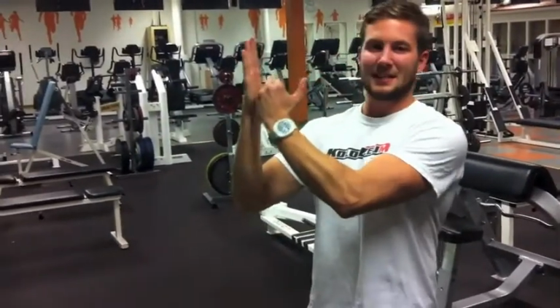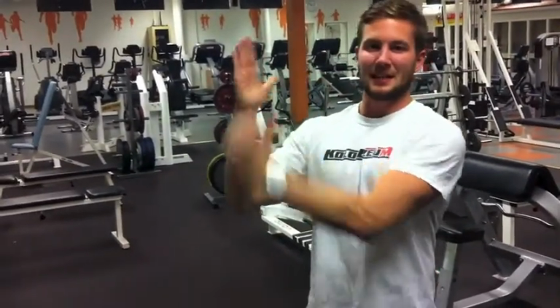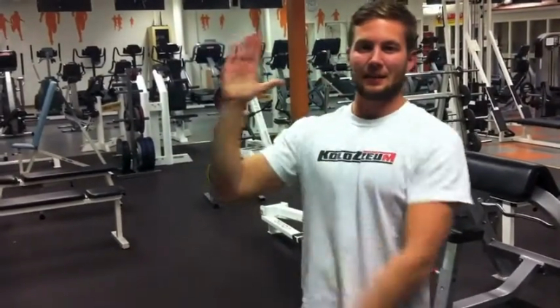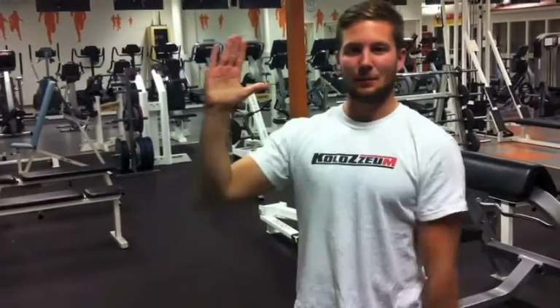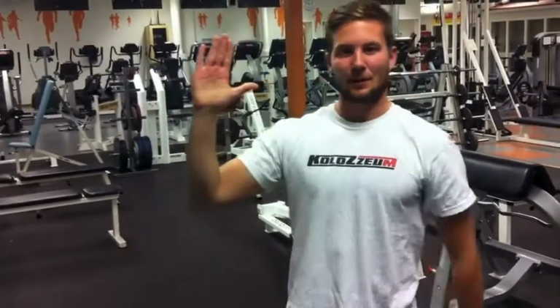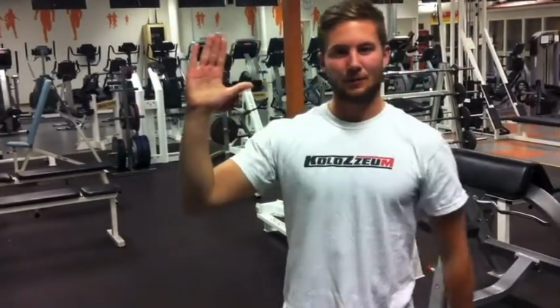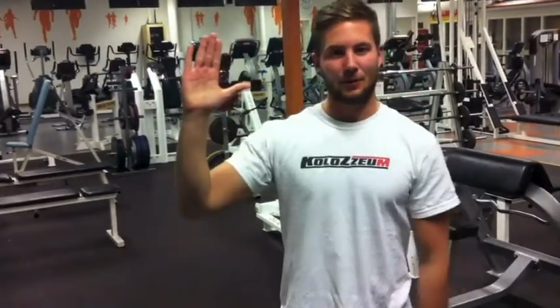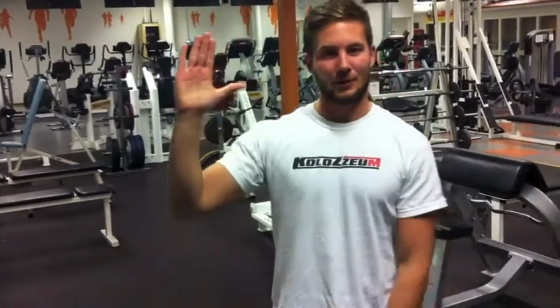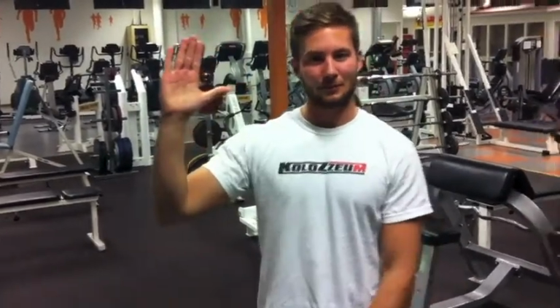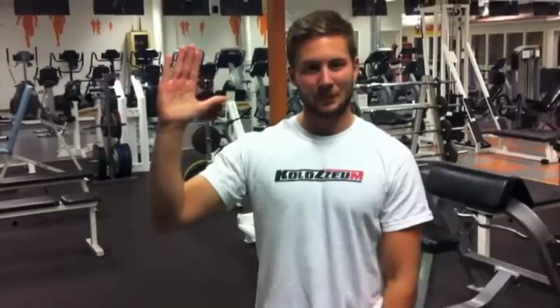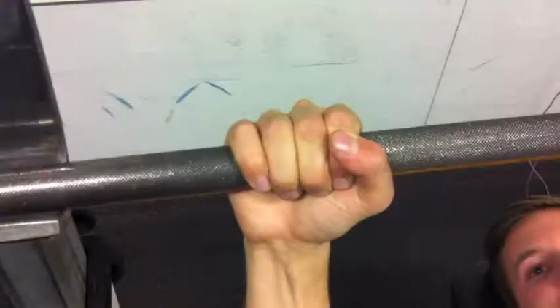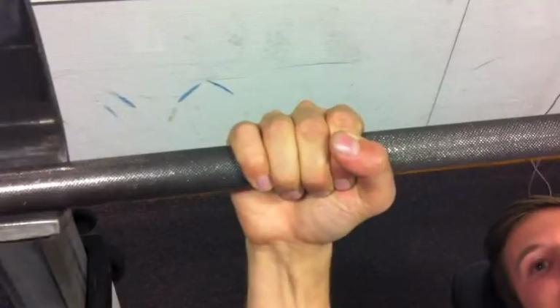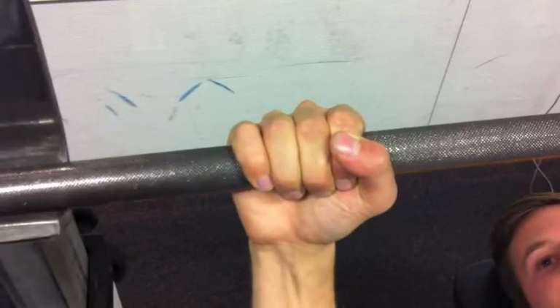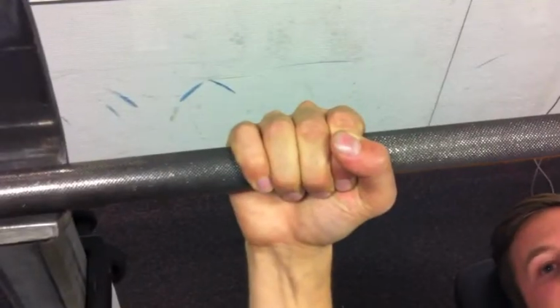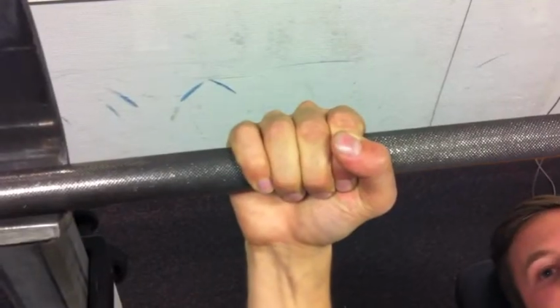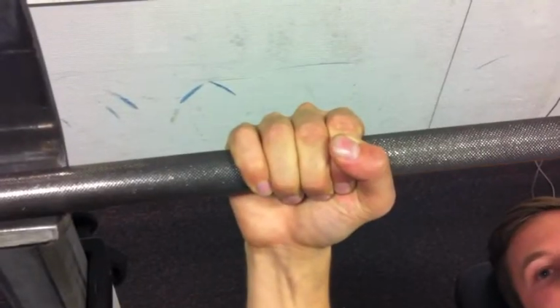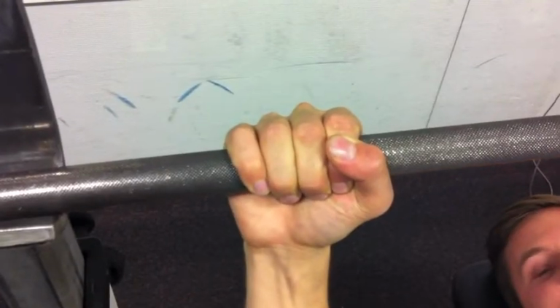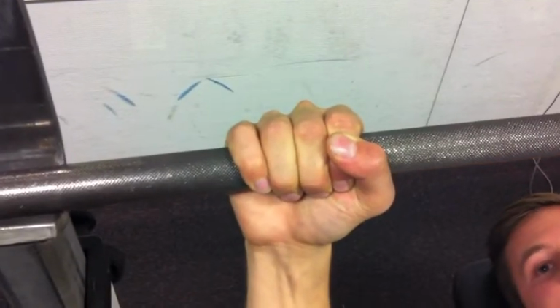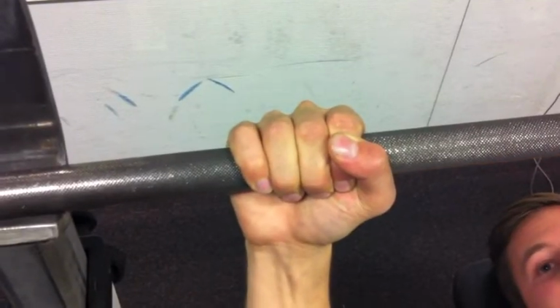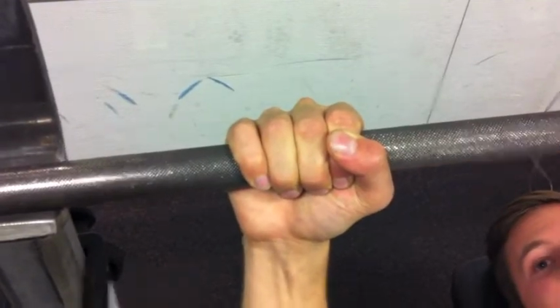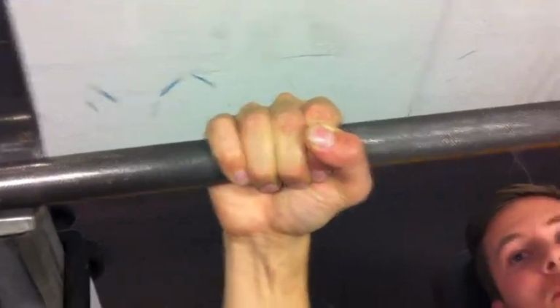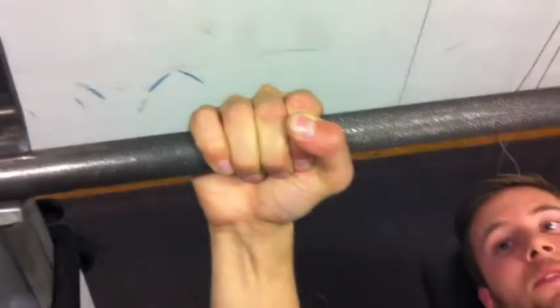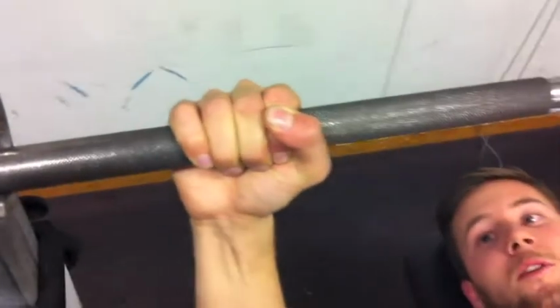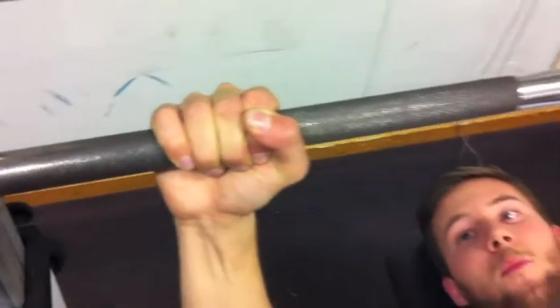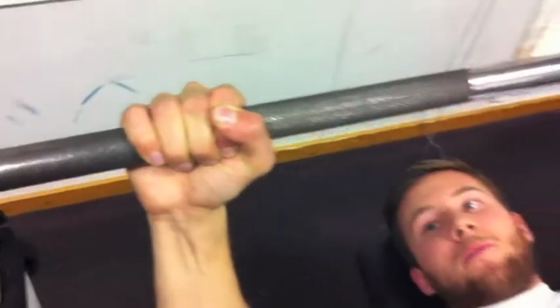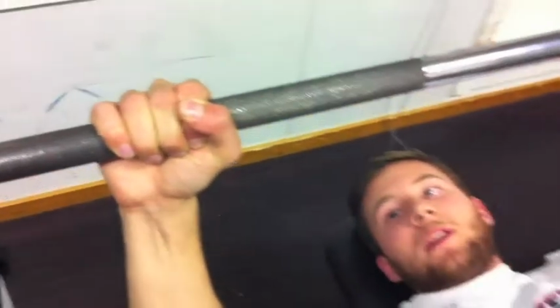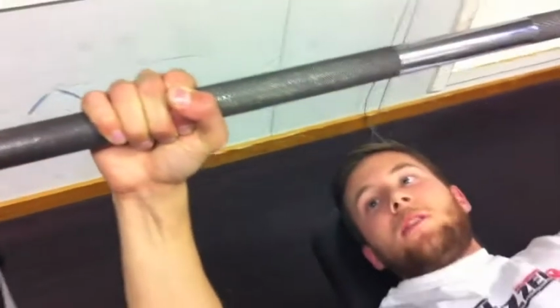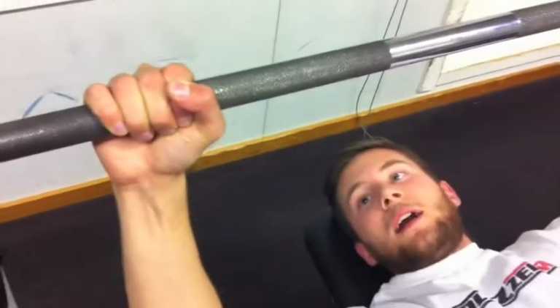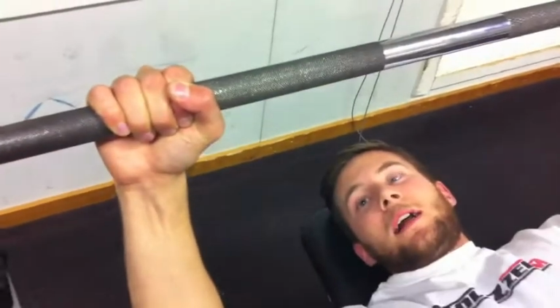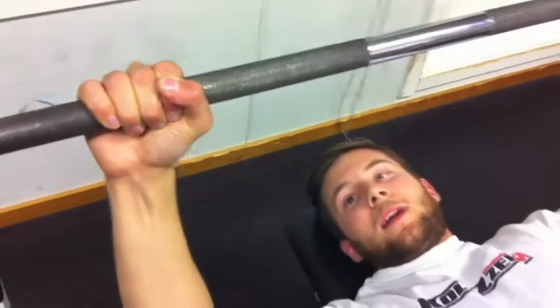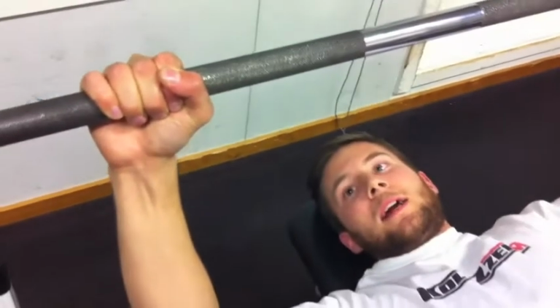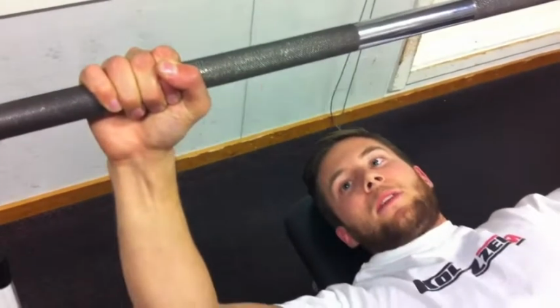Place the bar a little further down in the palm, toward the heel of the hand. That's the tip: positioning the bar correctly in the hand makes a significant strength difference.